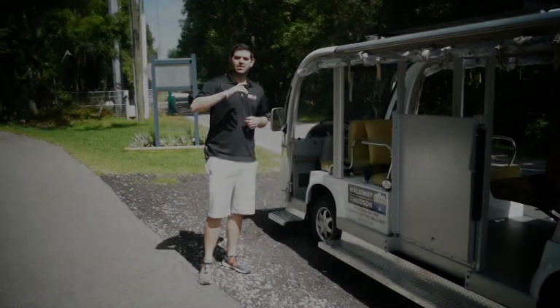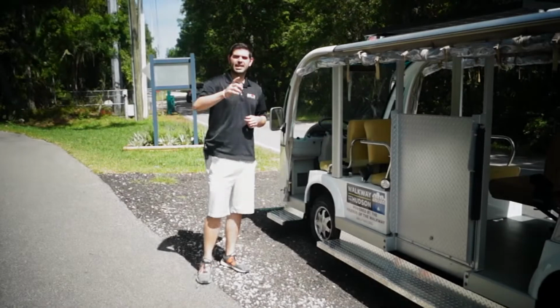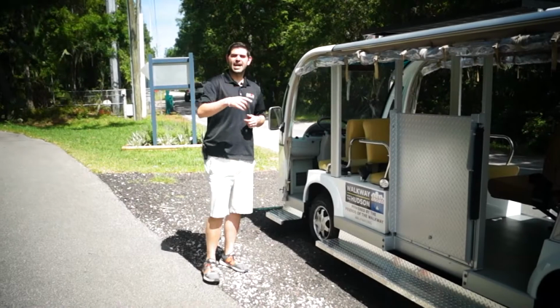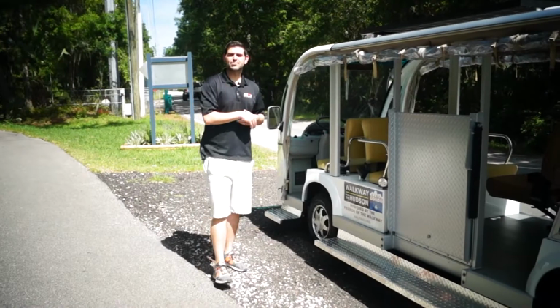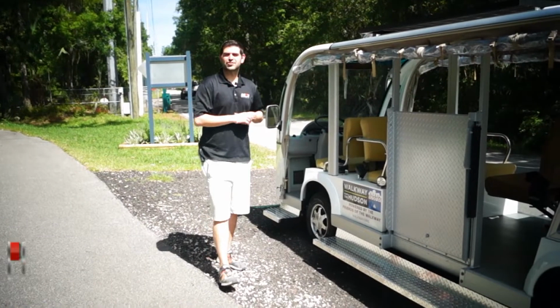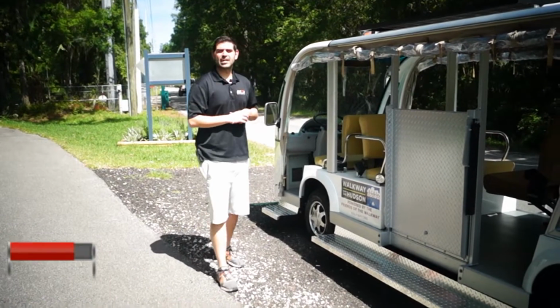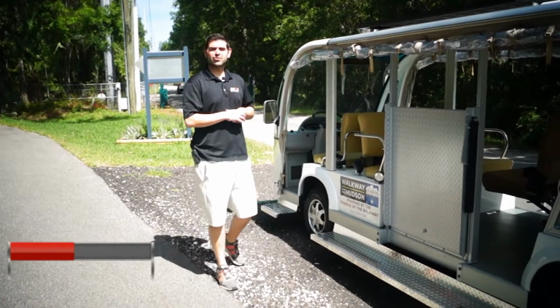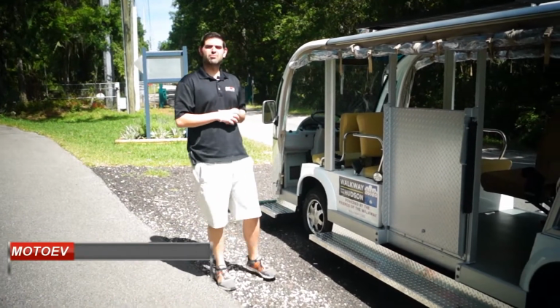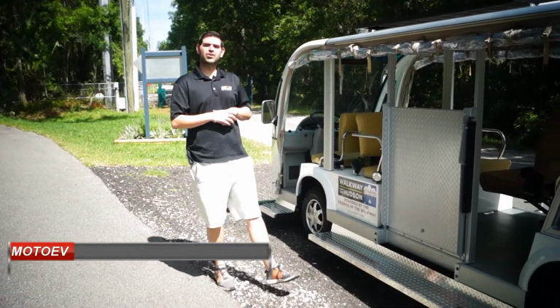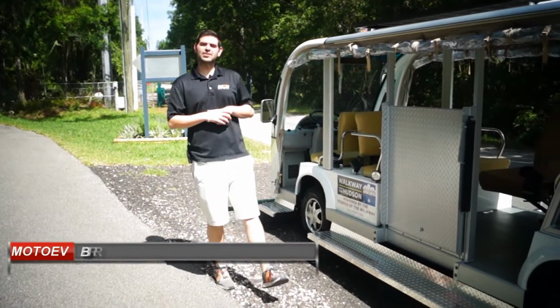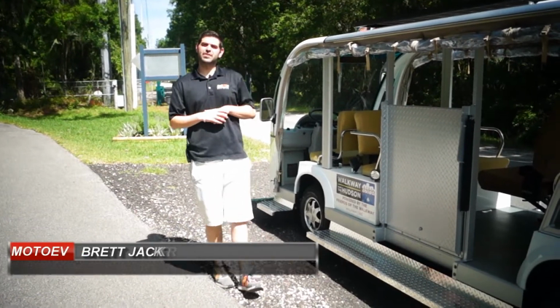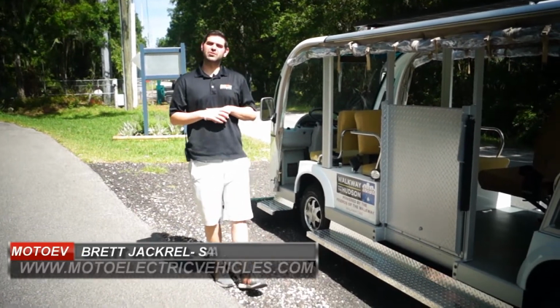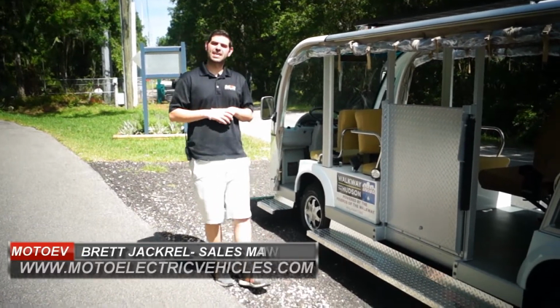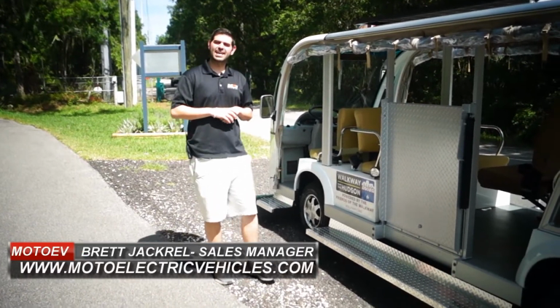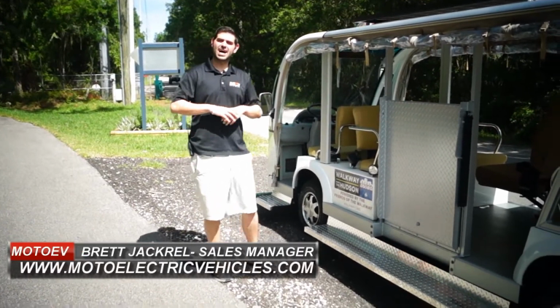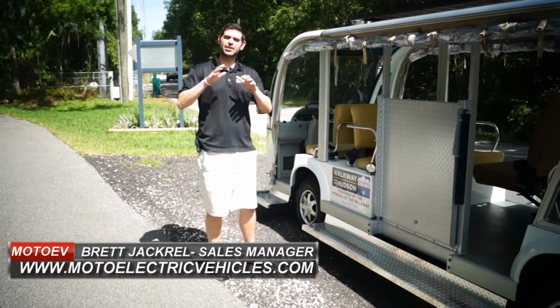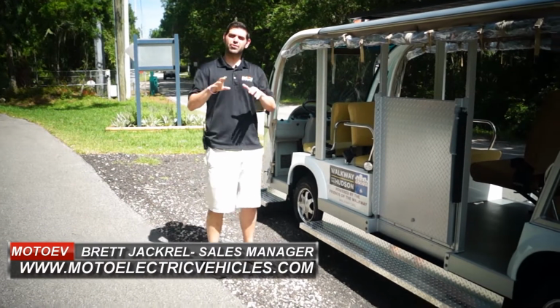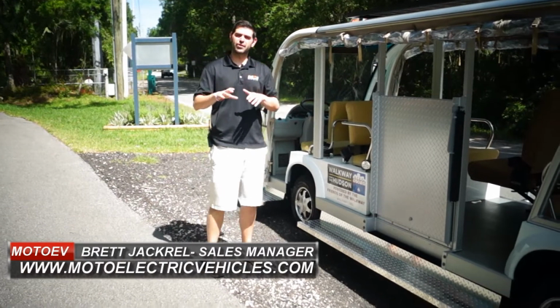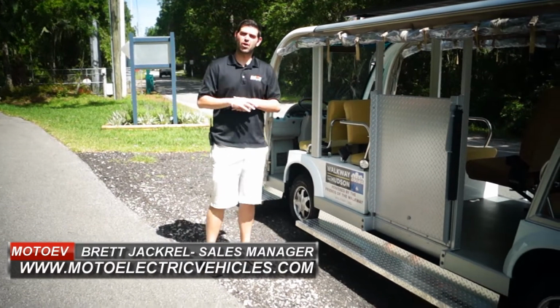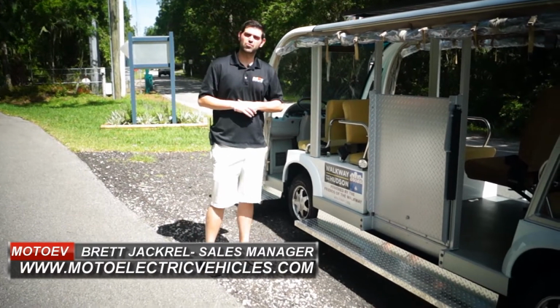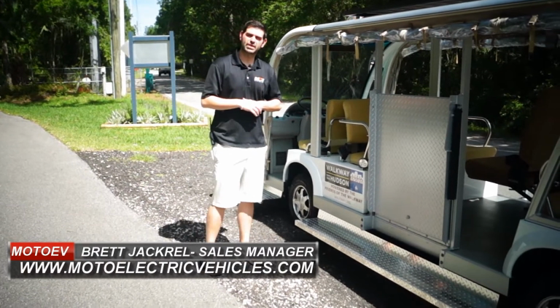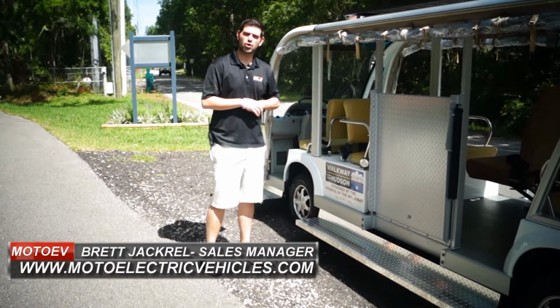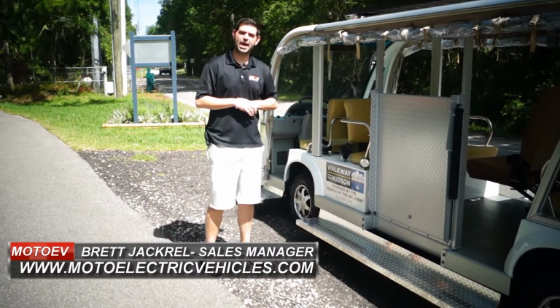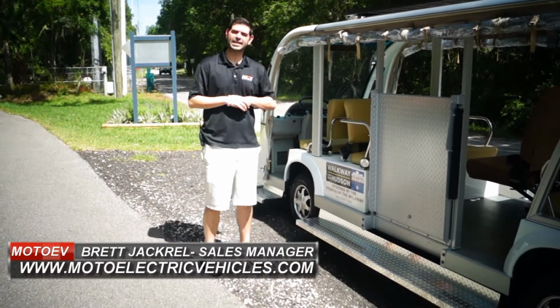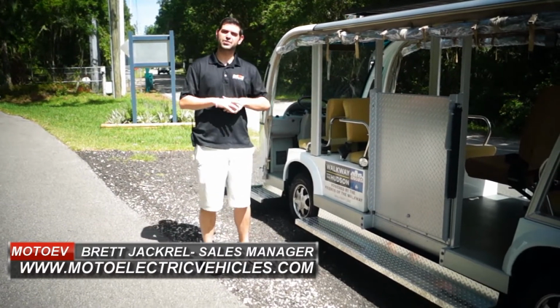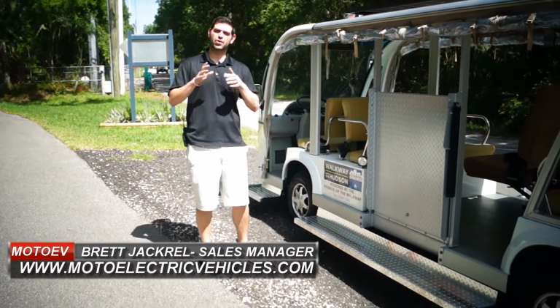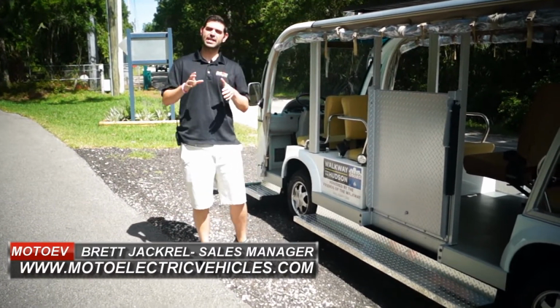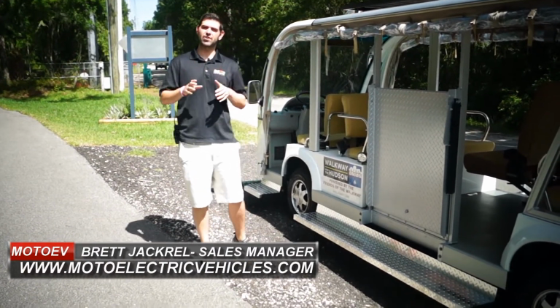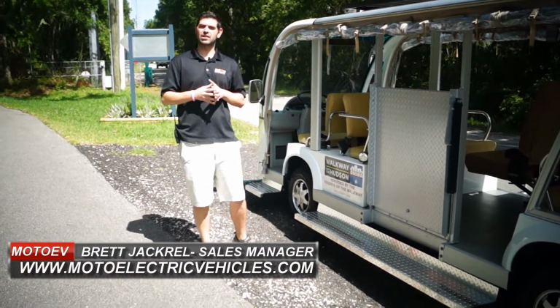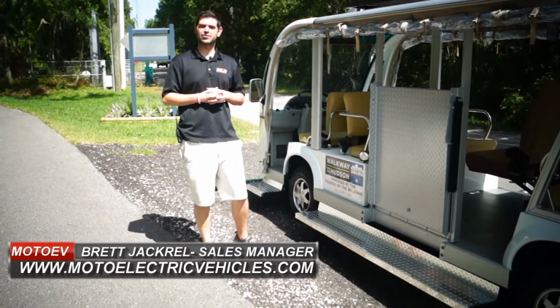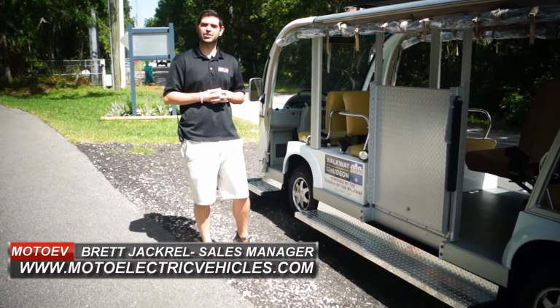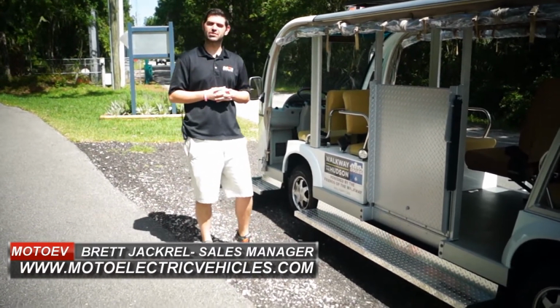Hey guys, Brett Jackerel from MotoElectricVehicles.com. Here is our running board package for any of our electric shuttles.